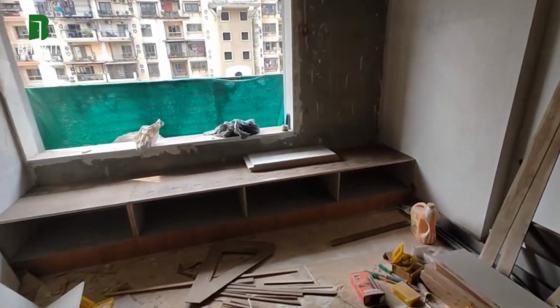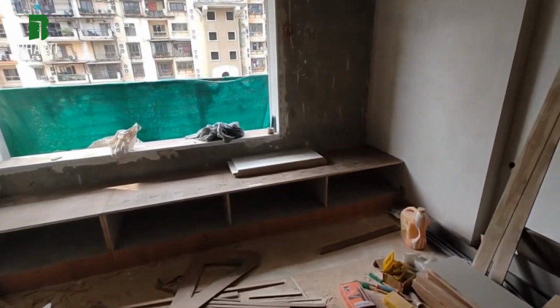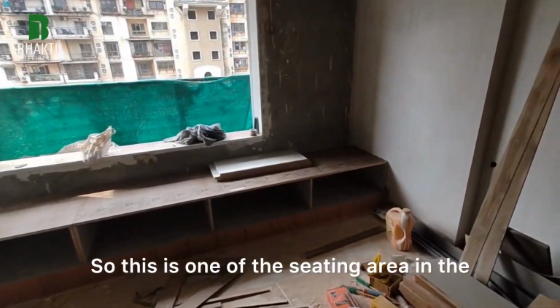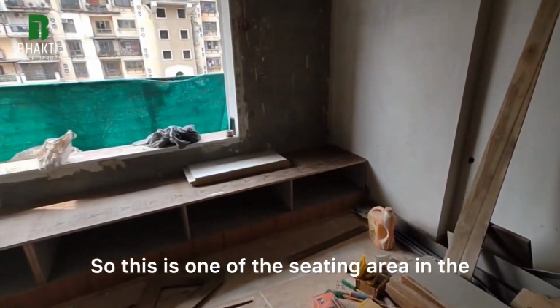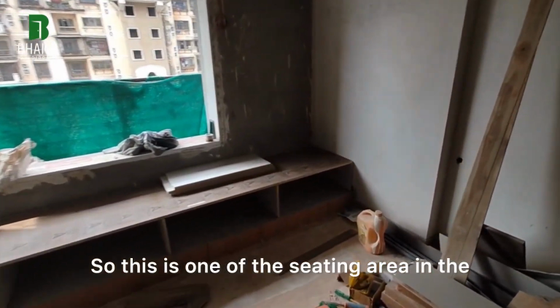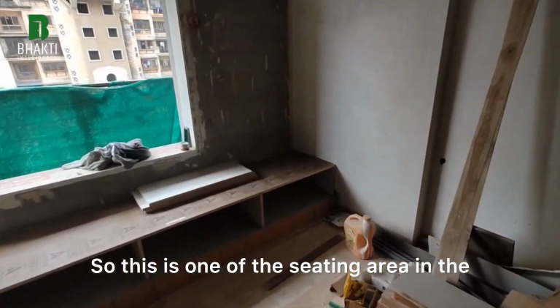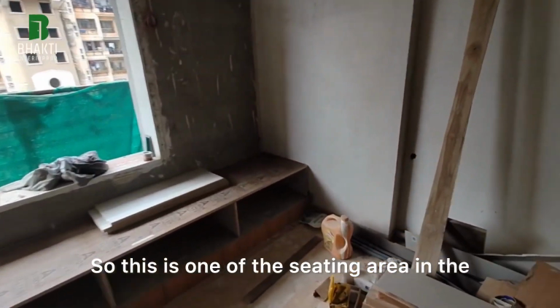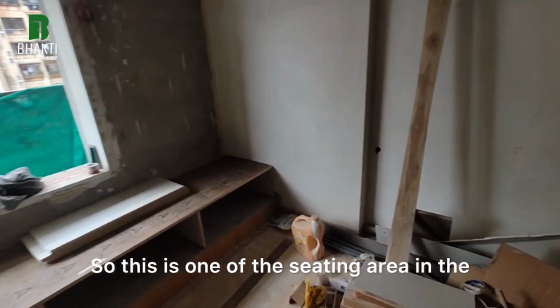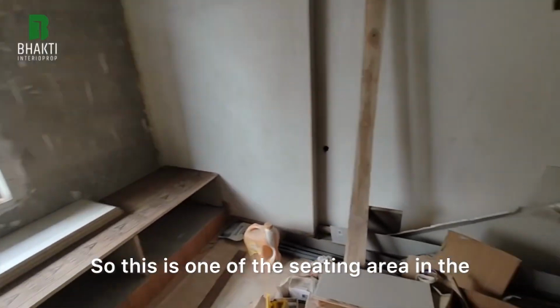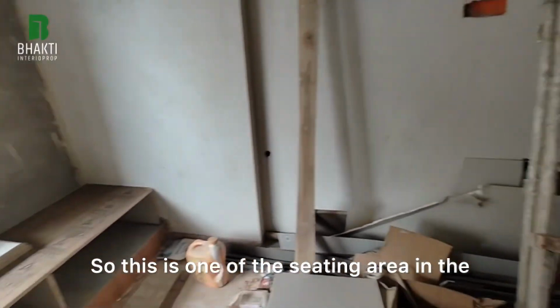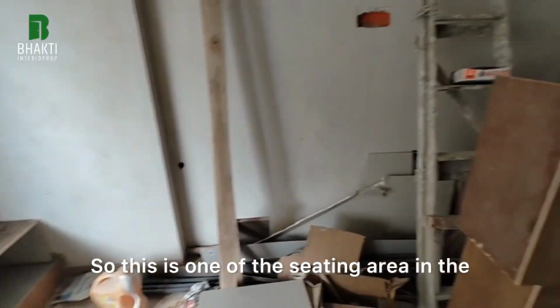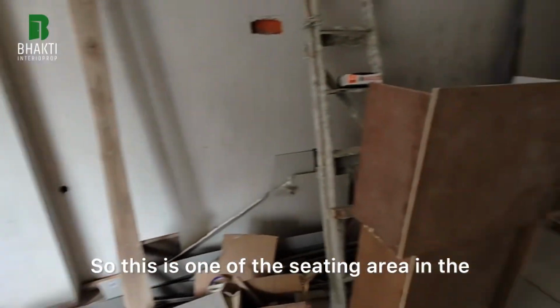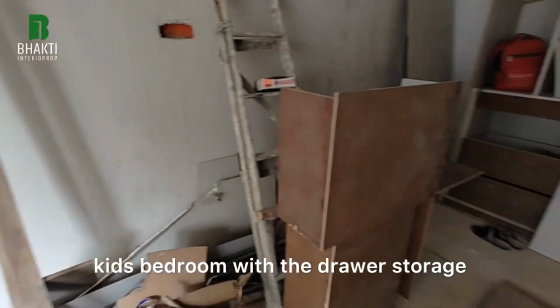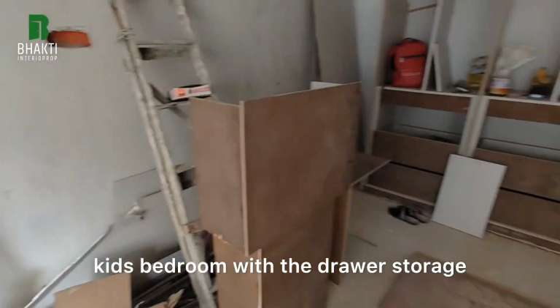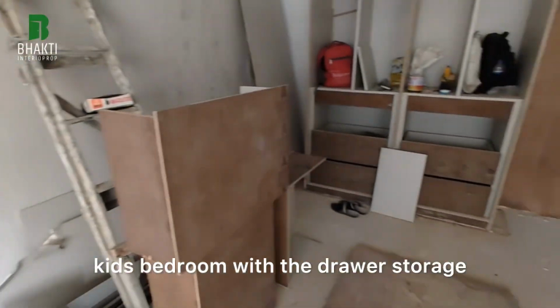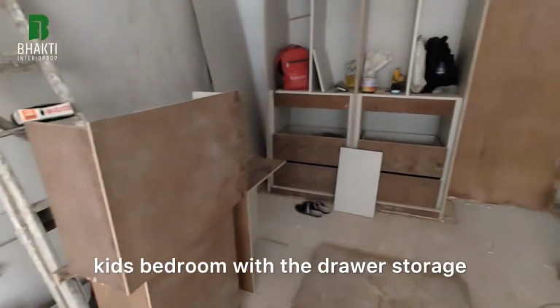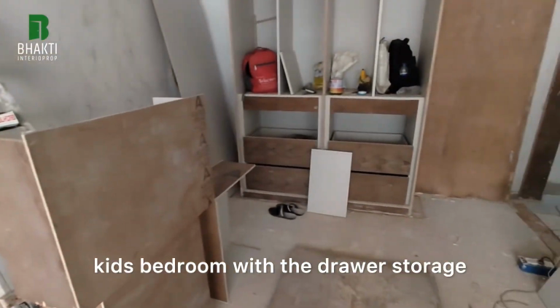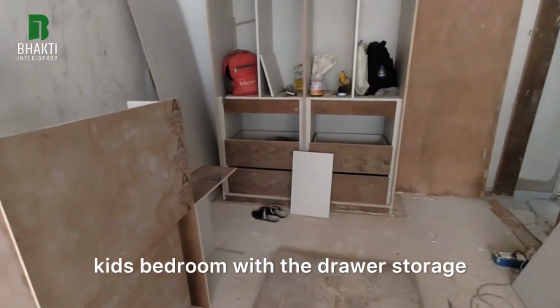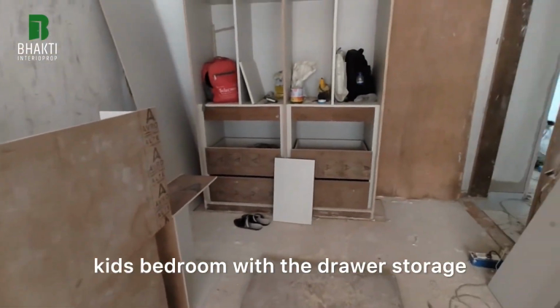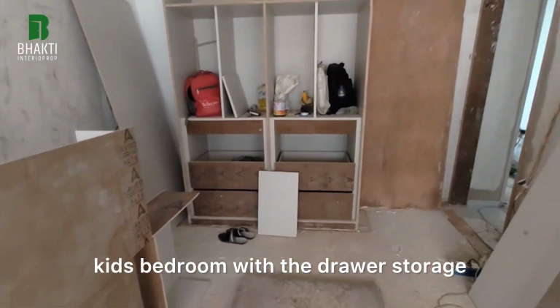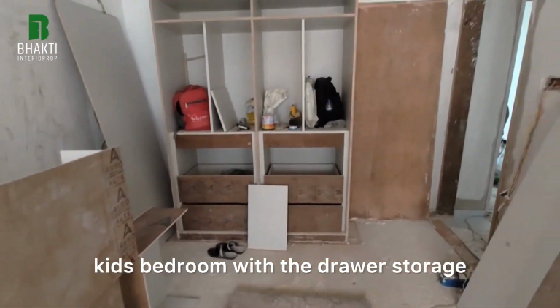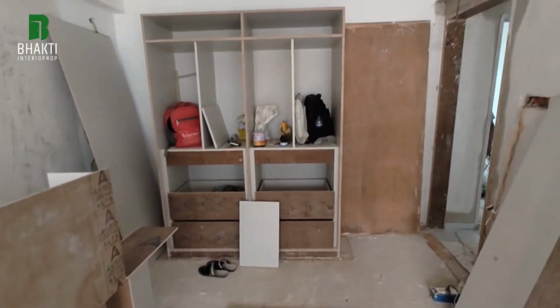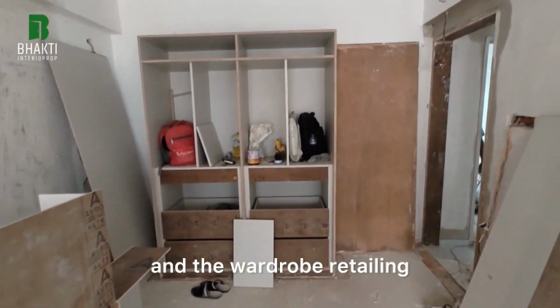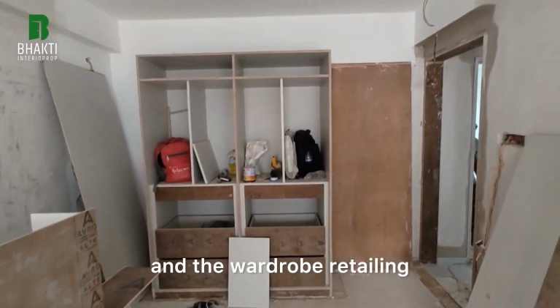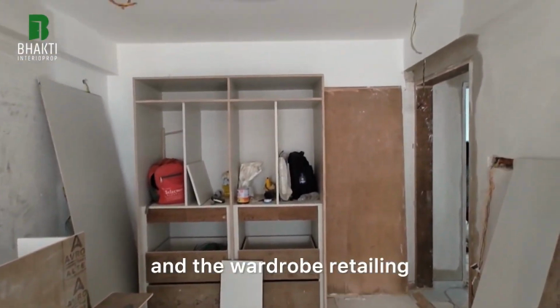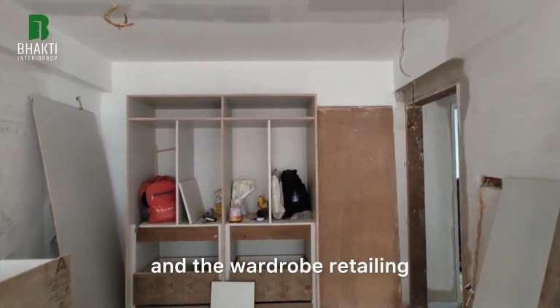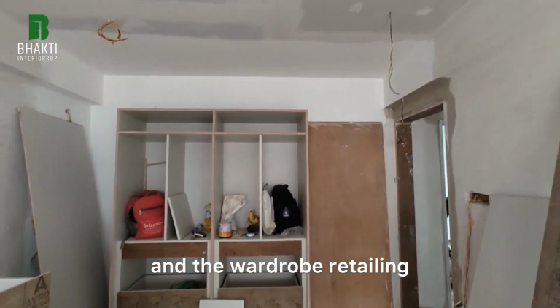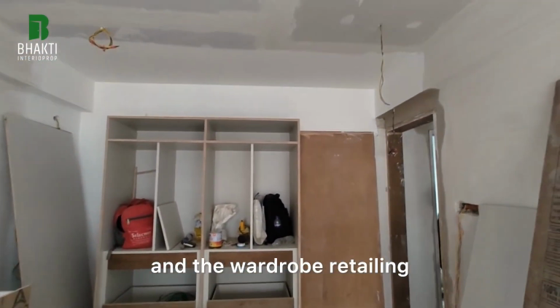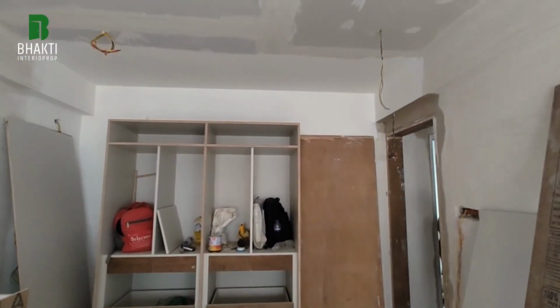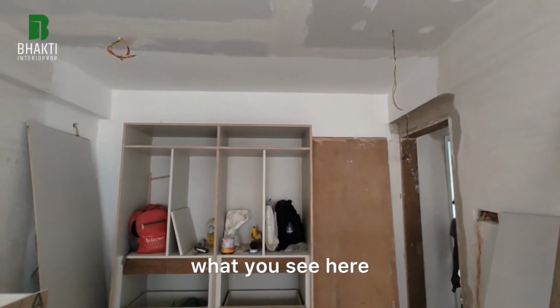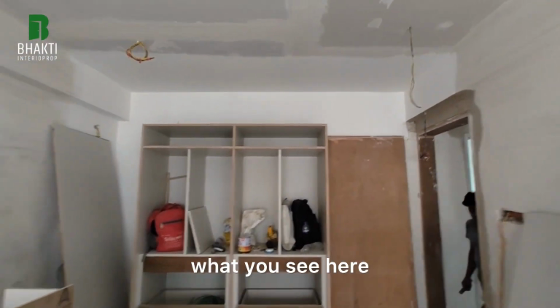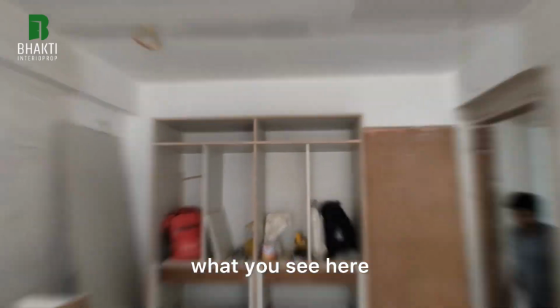This is one of the seating areas in the kids bedroom, with the drawer storage and the wardrobe detailing what you see here.